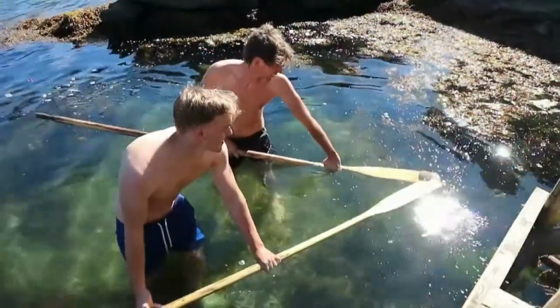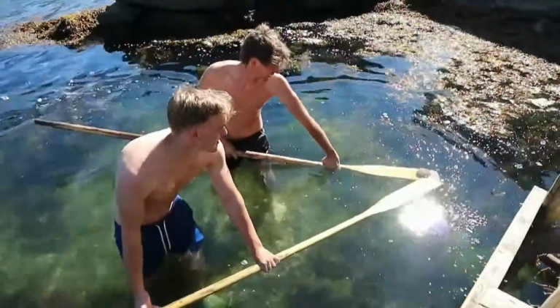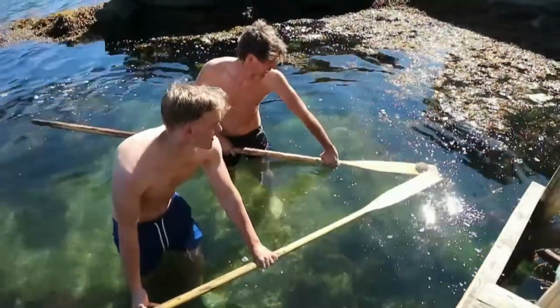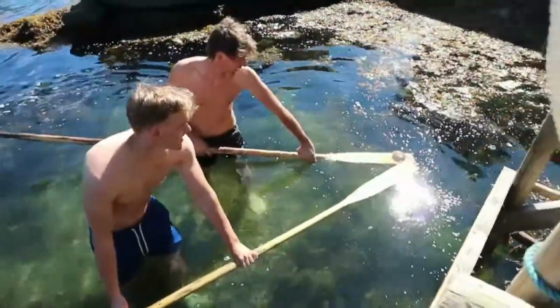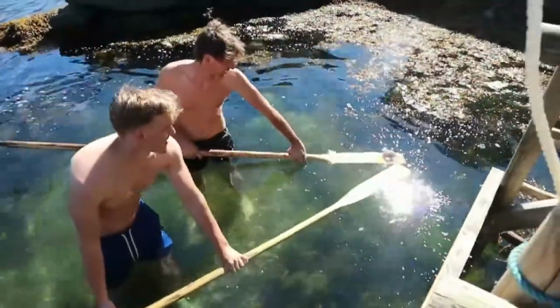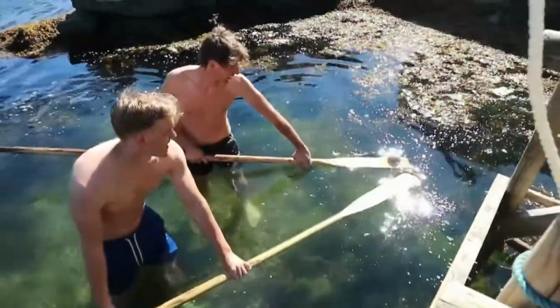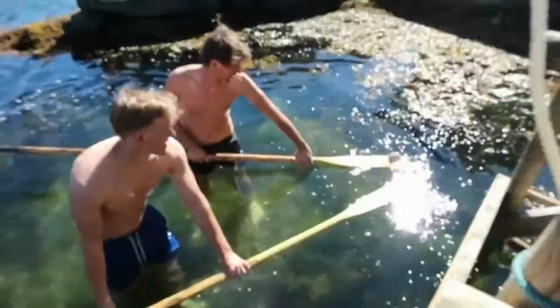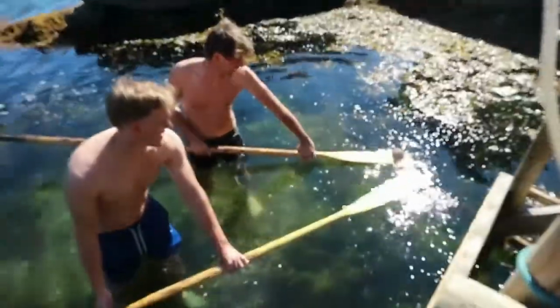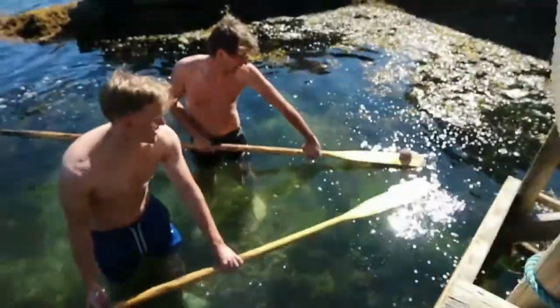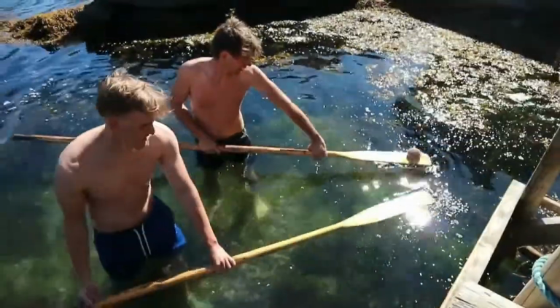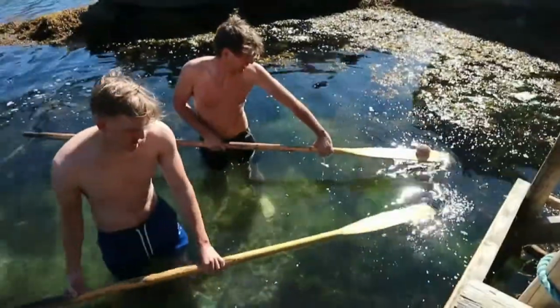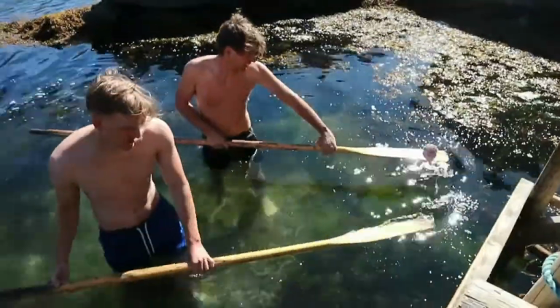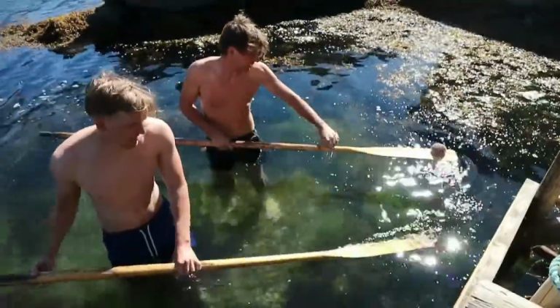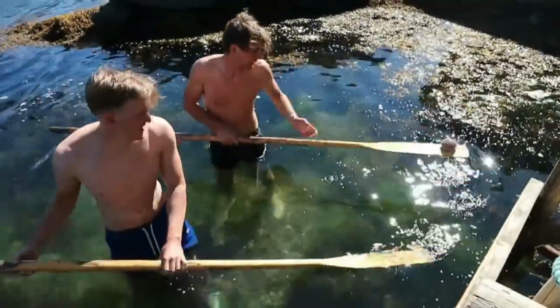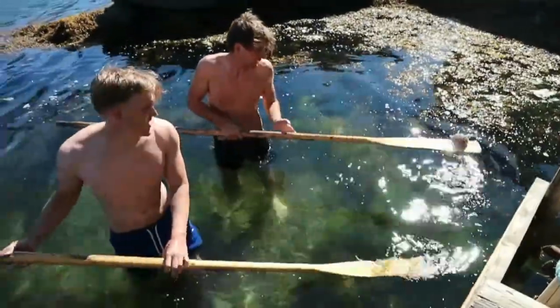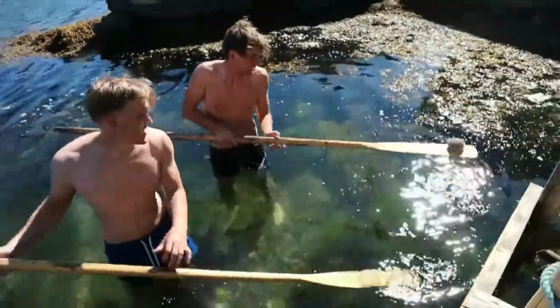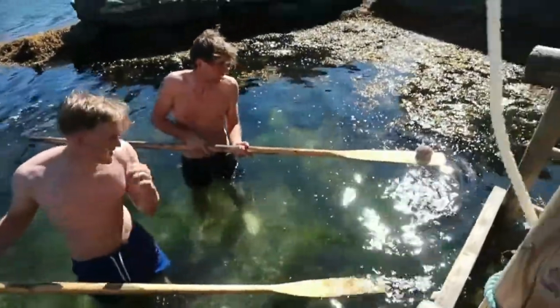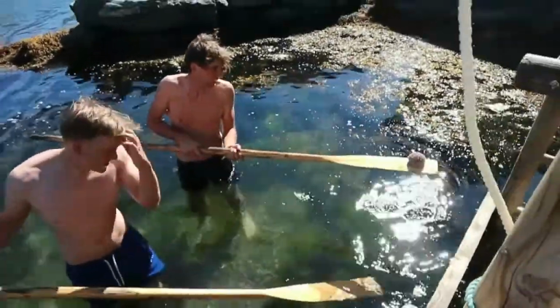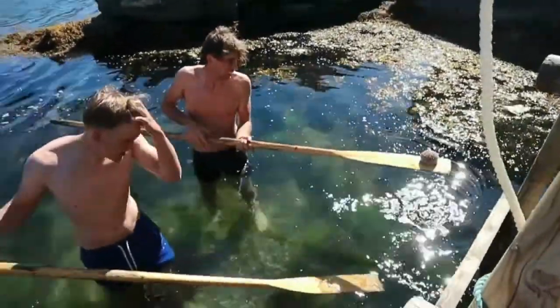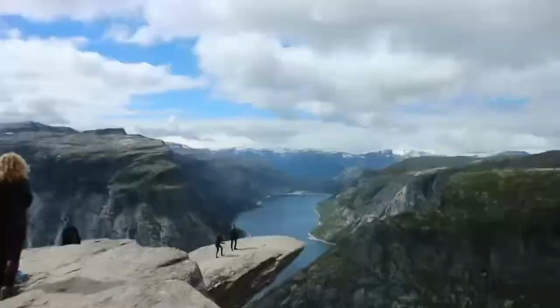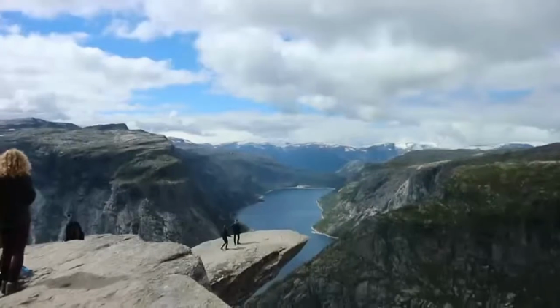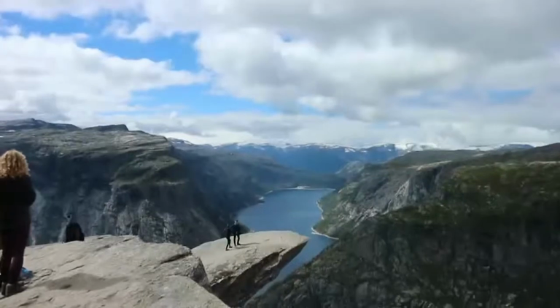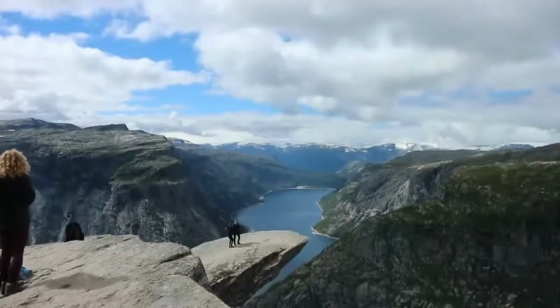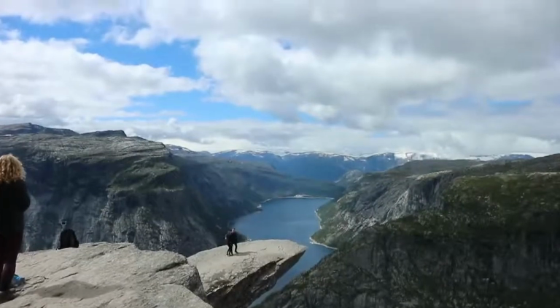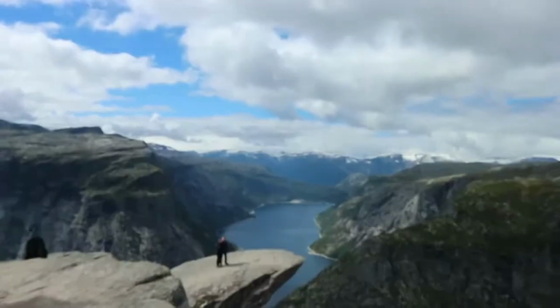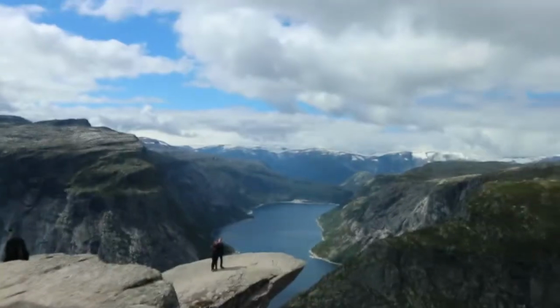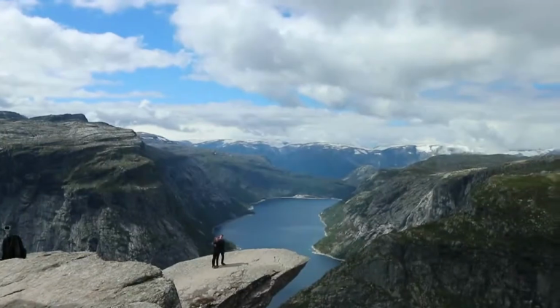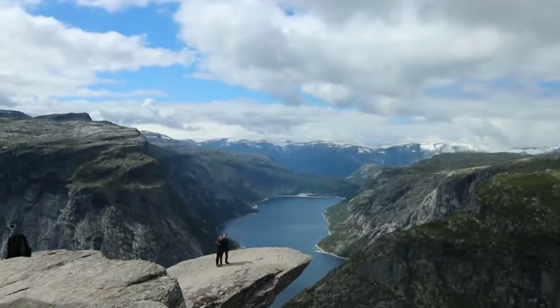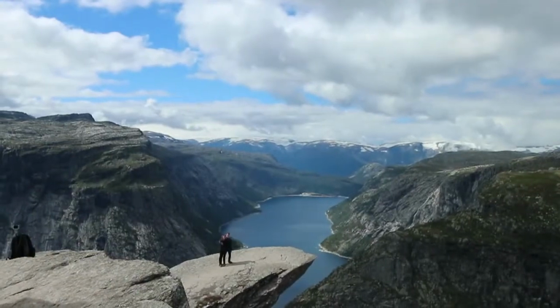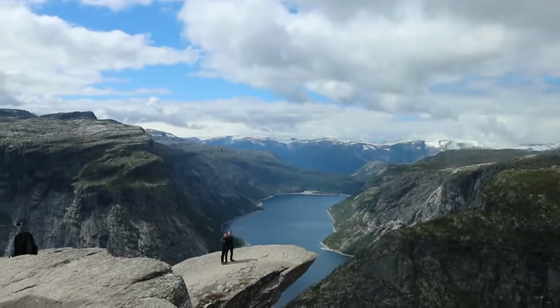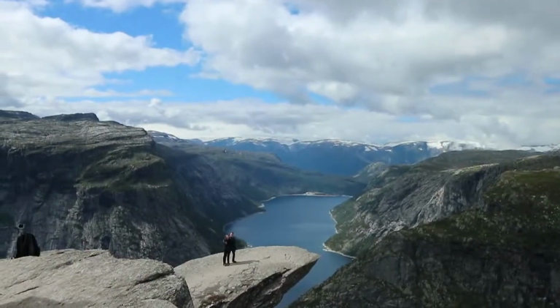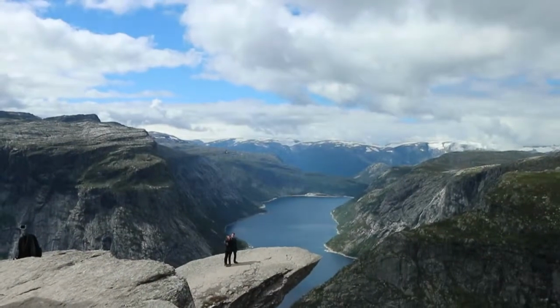We saw dolphins on the boat trip. And whilst we were there we also went to Kjeragbolten — a really famous walk.